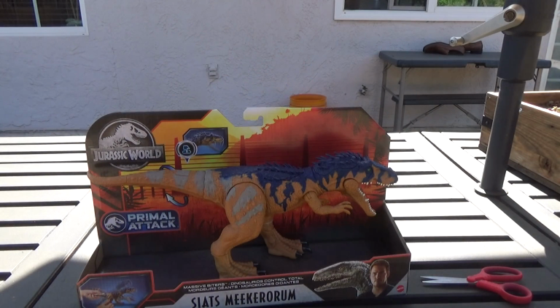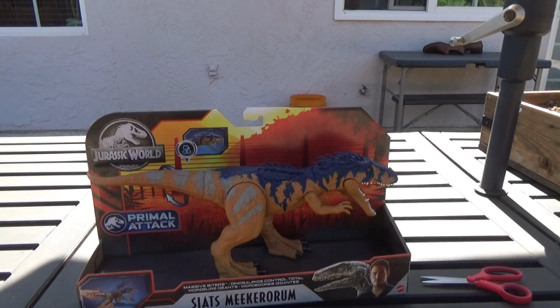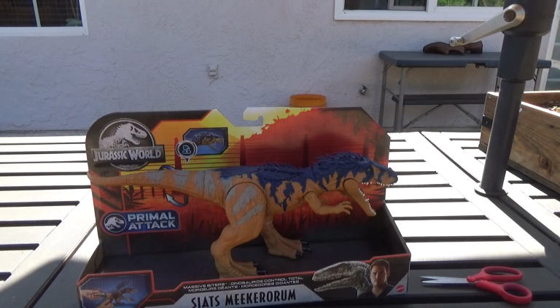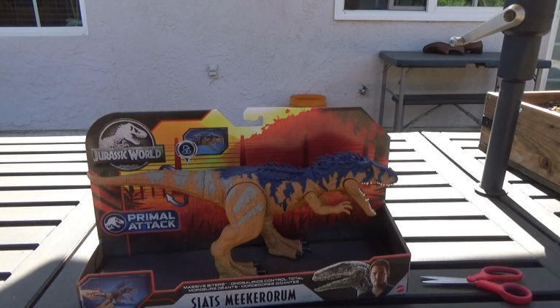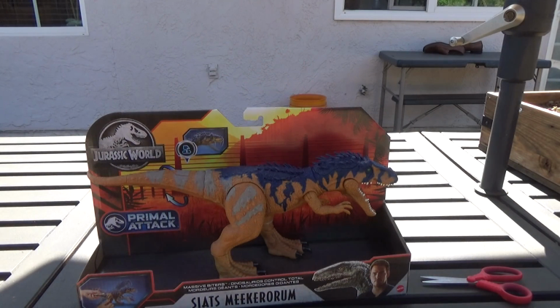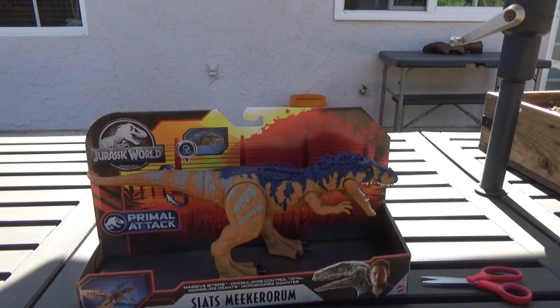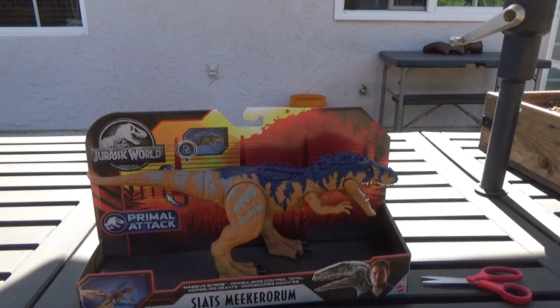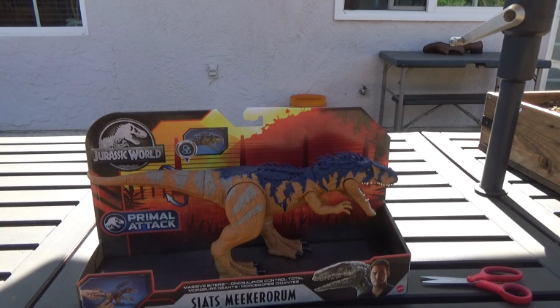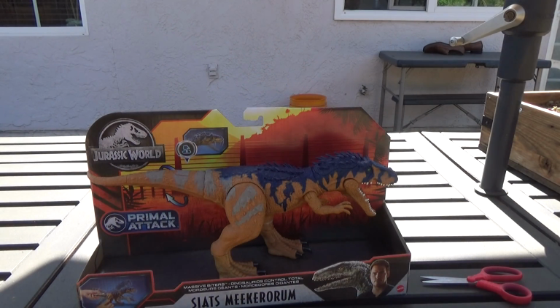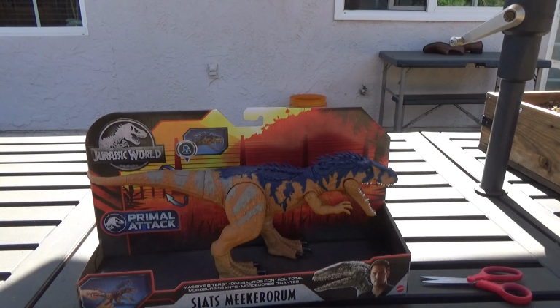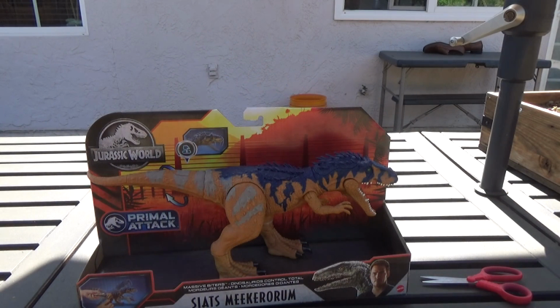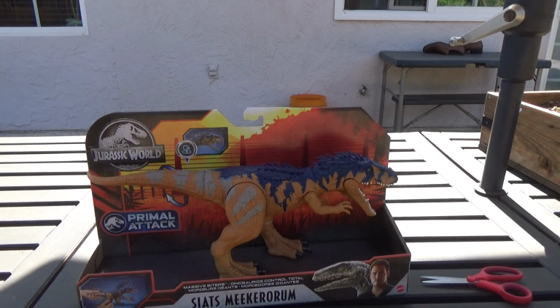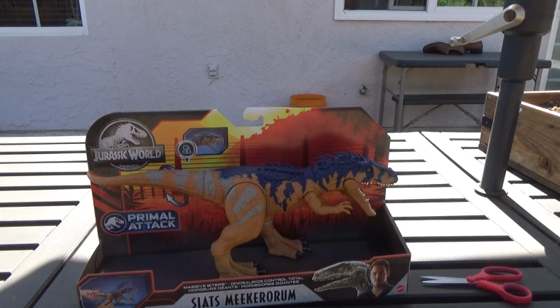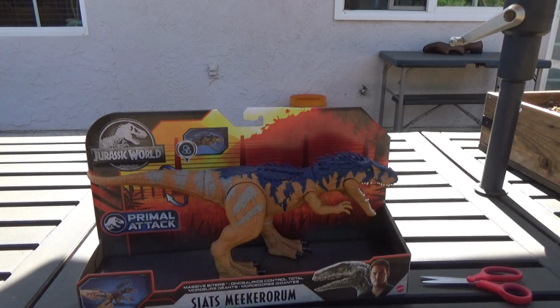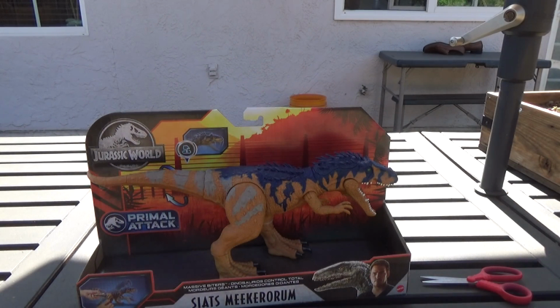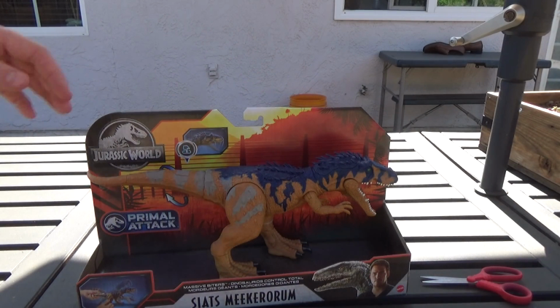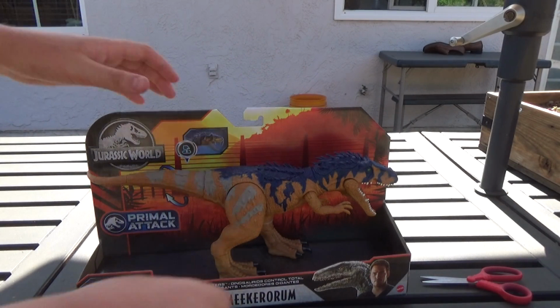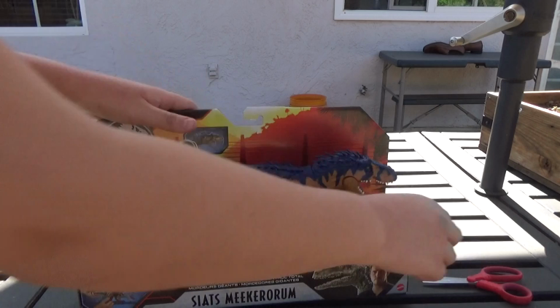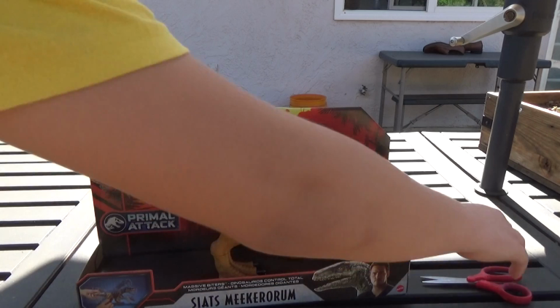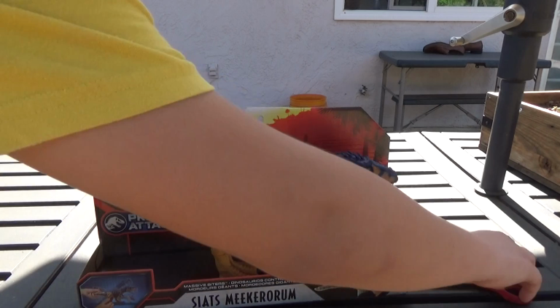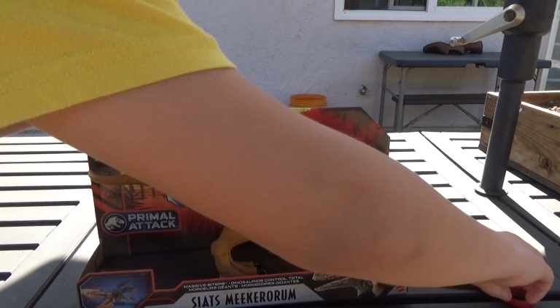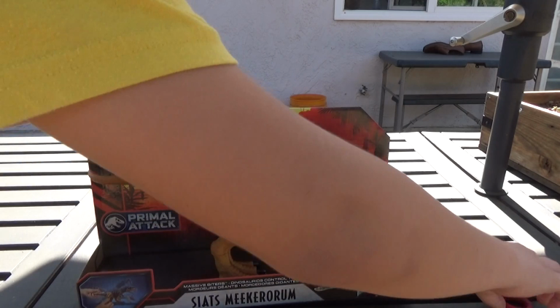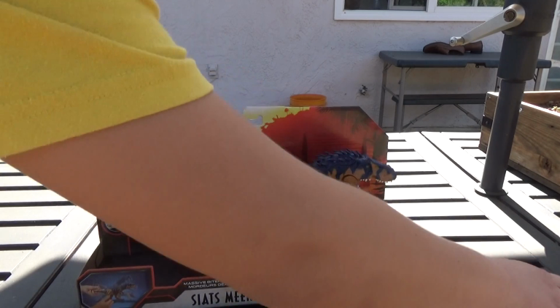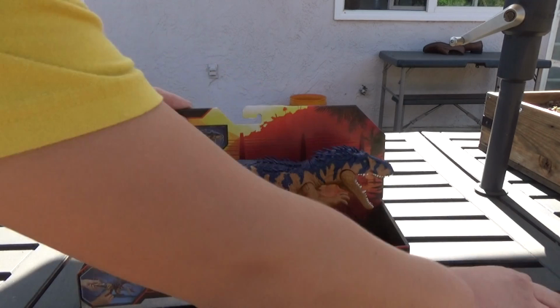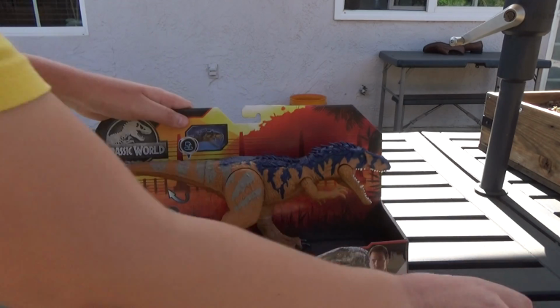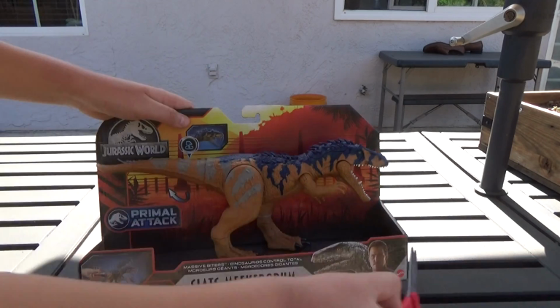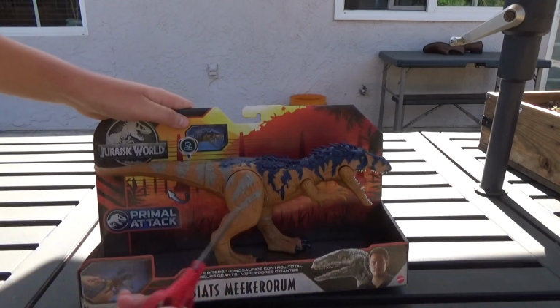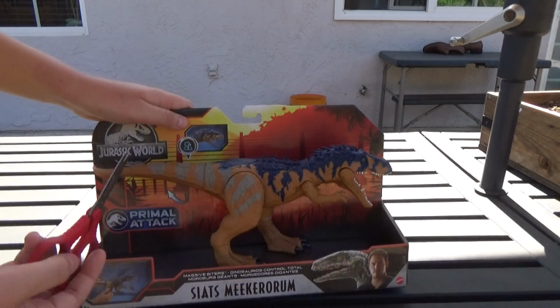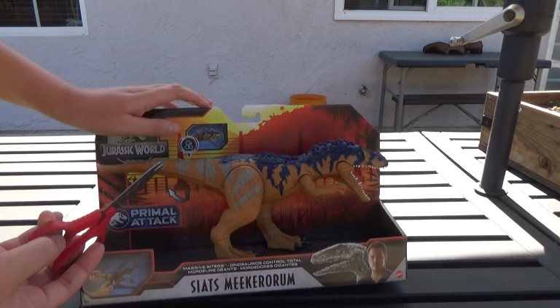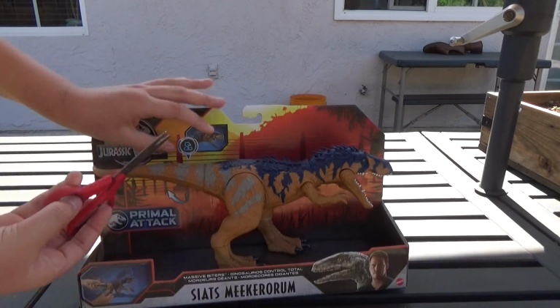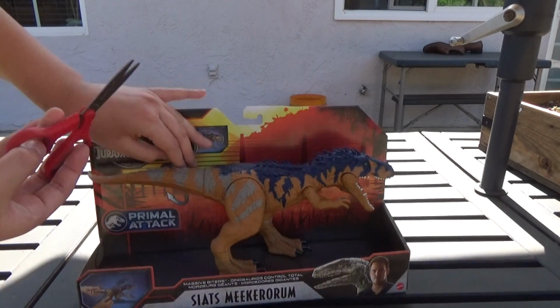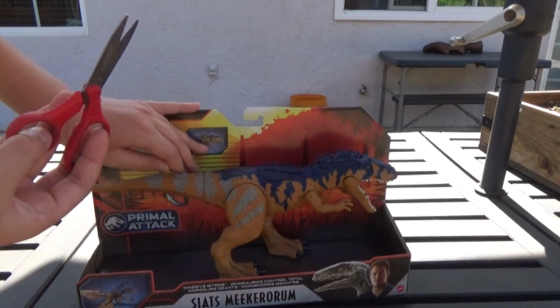Without further ado, let's get this thing opened up. Sorry for all the background noise.